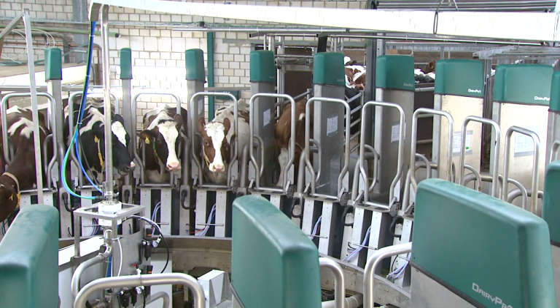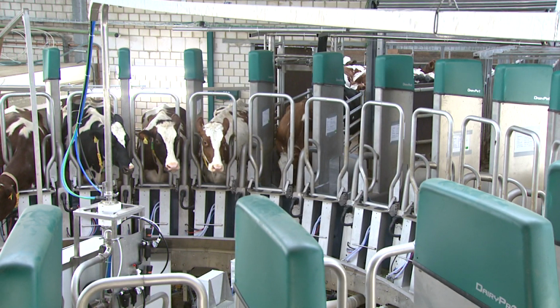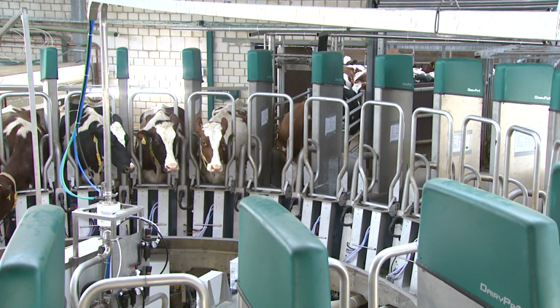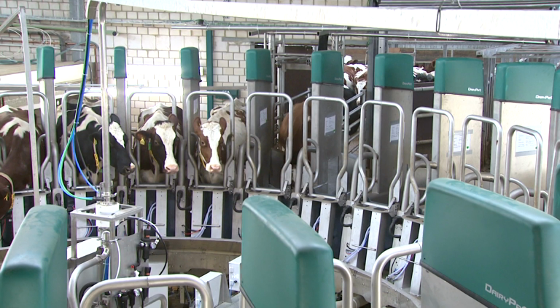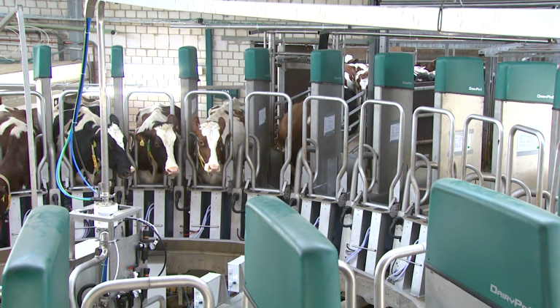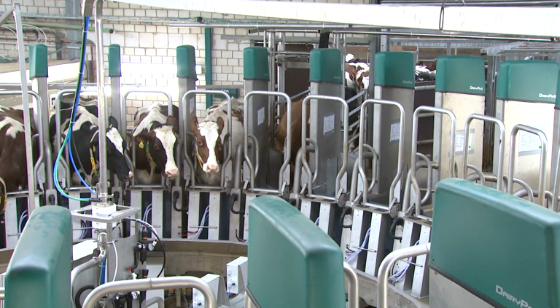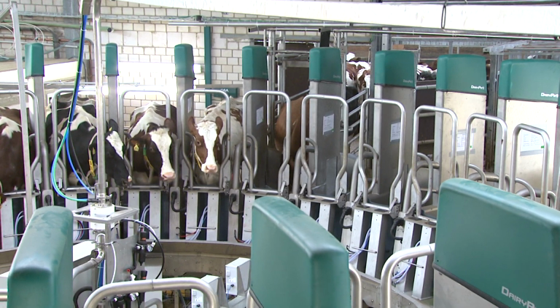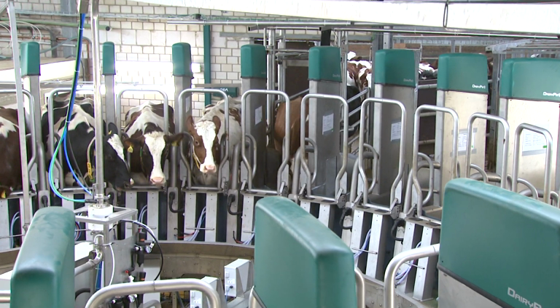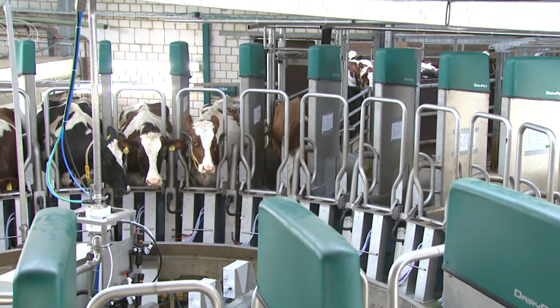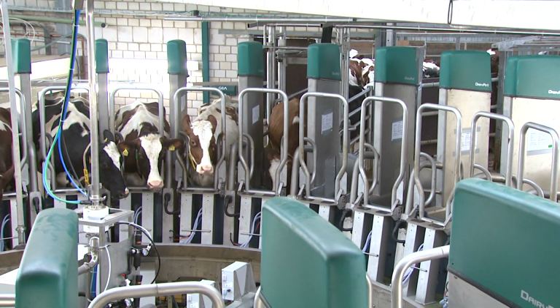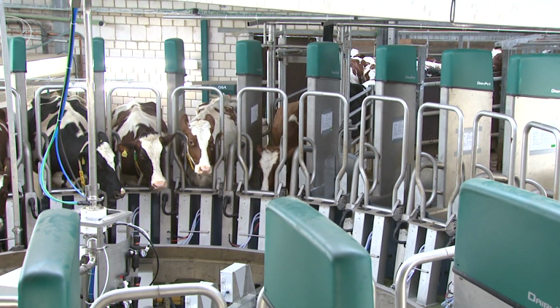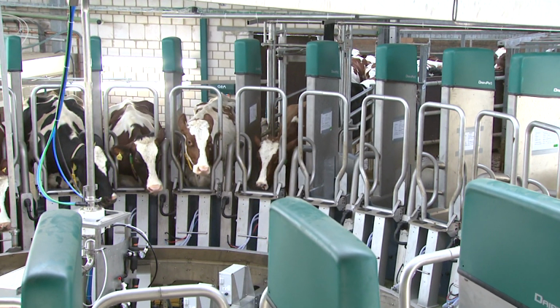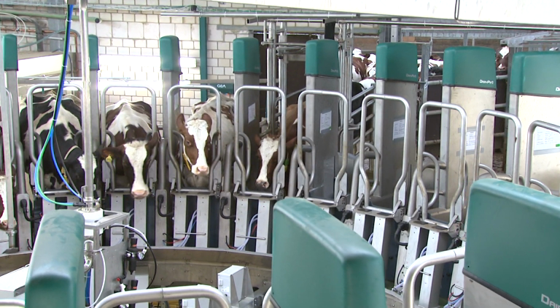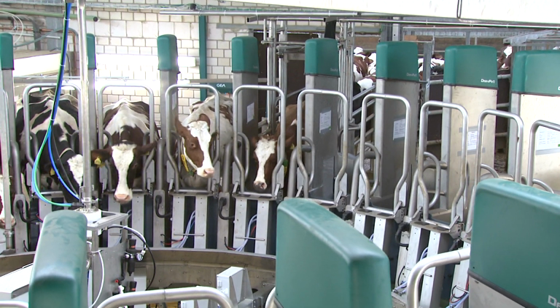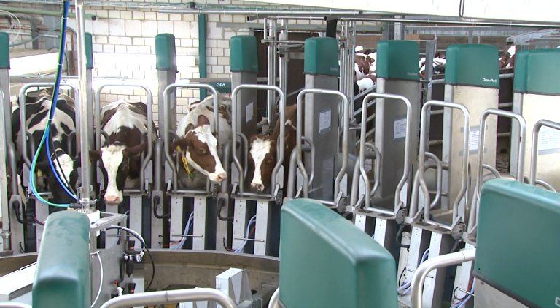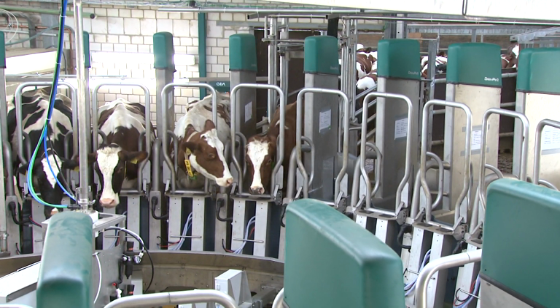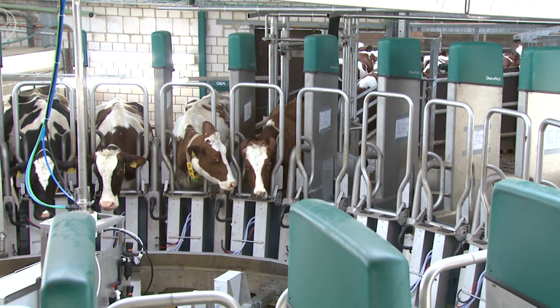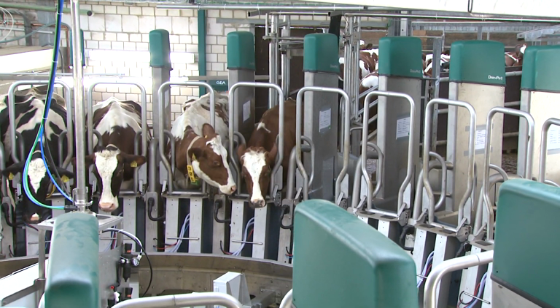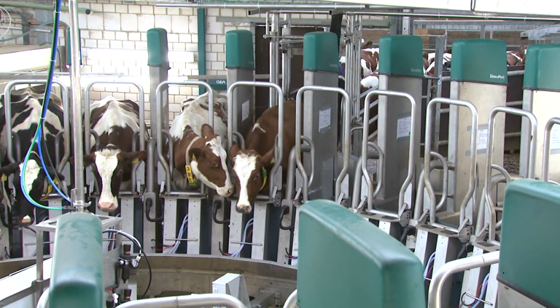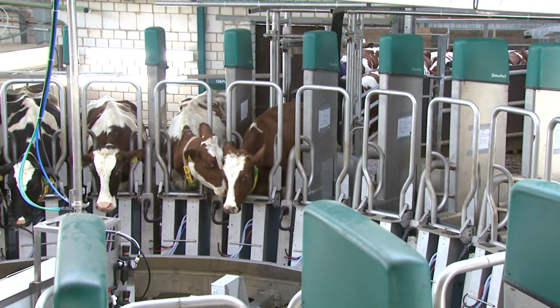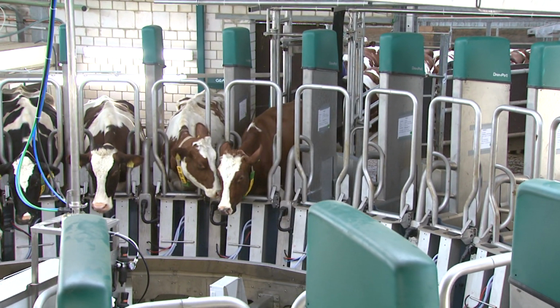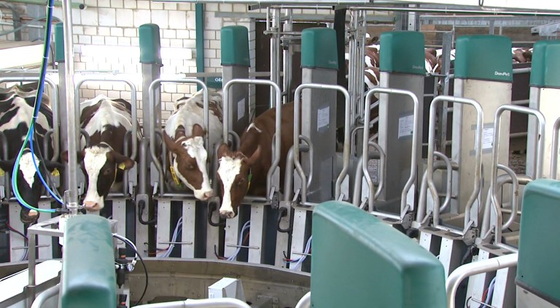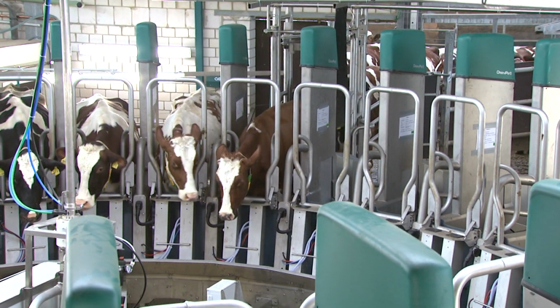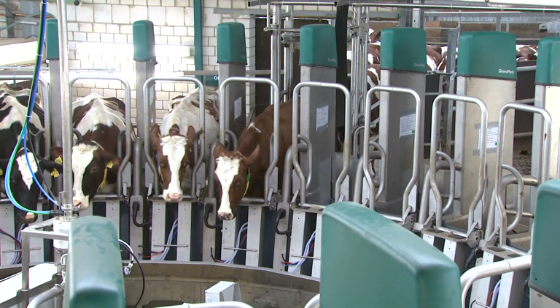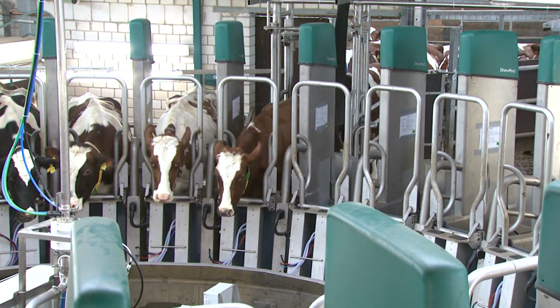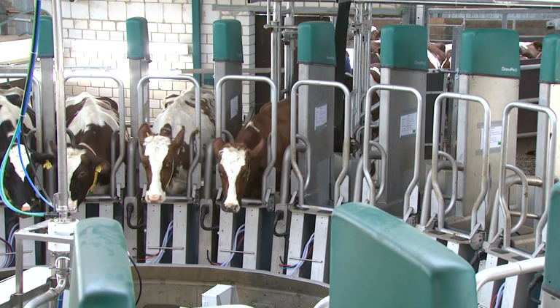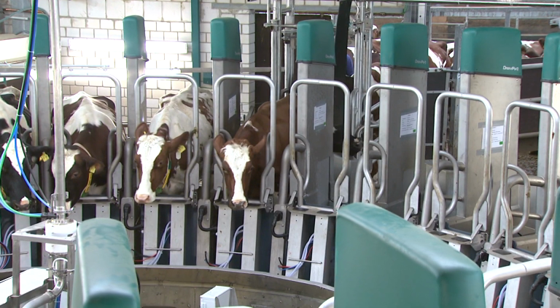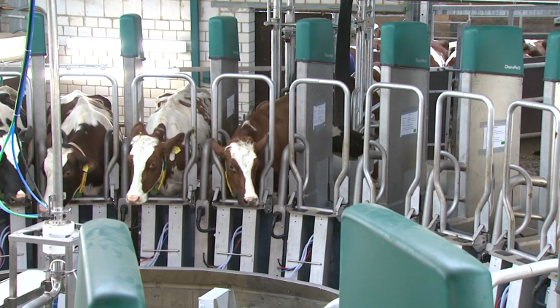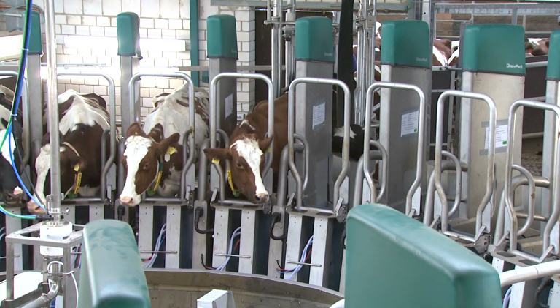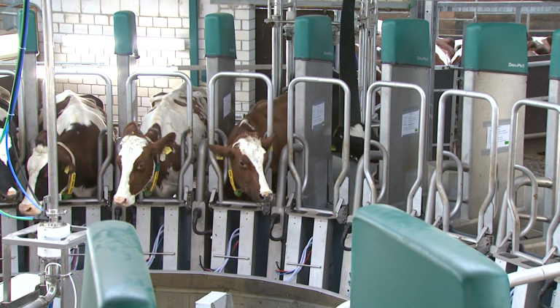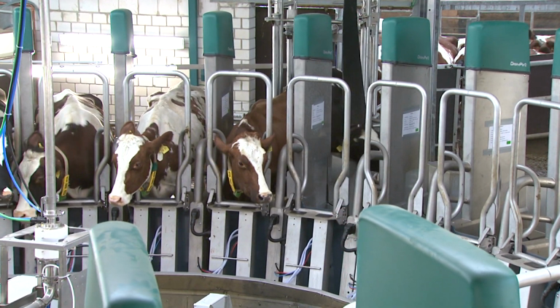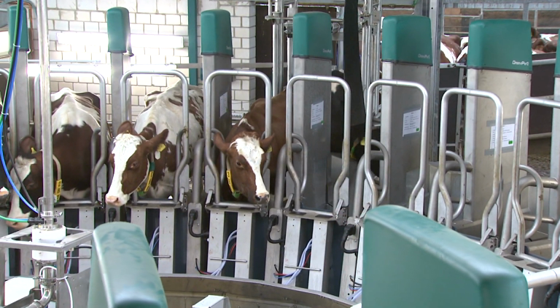Dairy Pro-Q is not only revolutionary in terms of the new way of milking, but also due to its animal-oriented design.